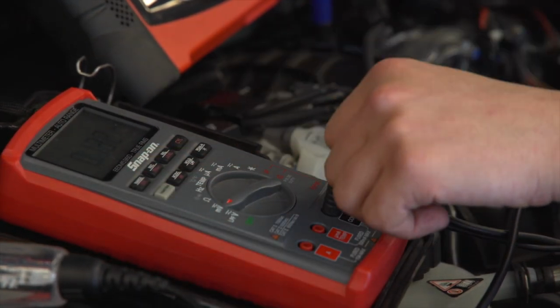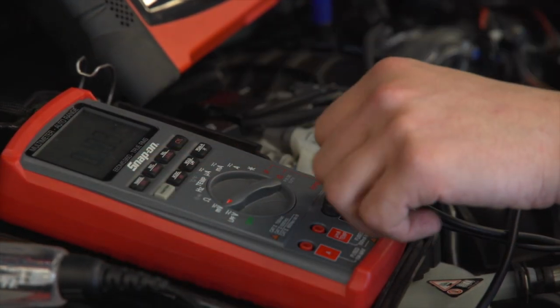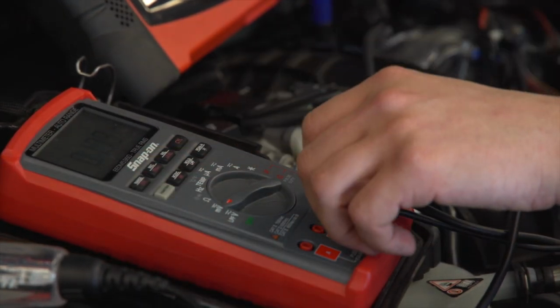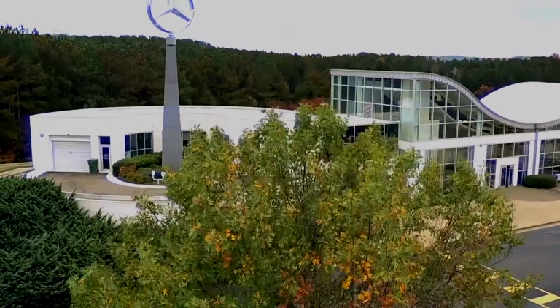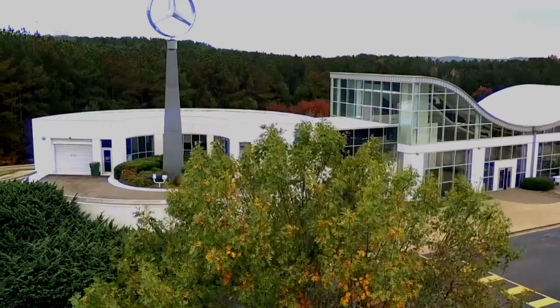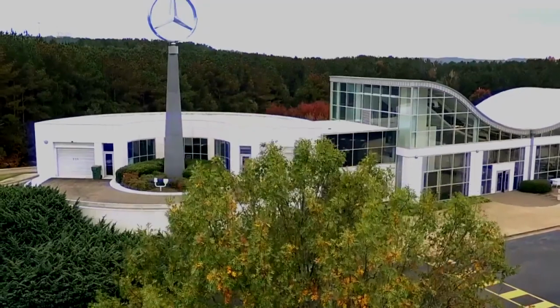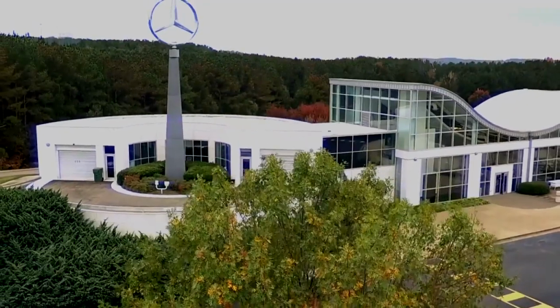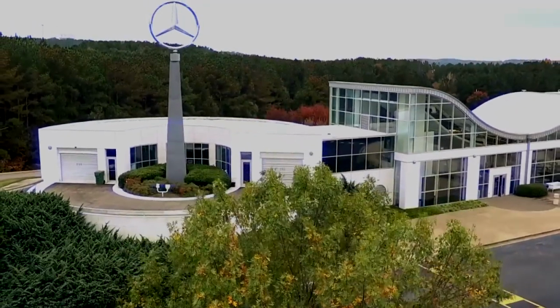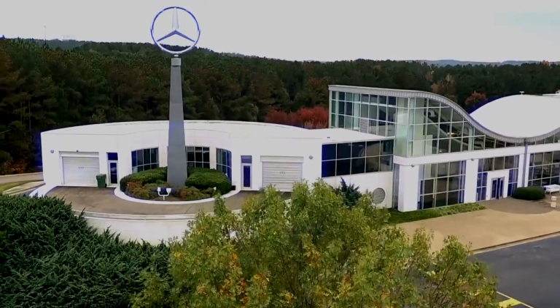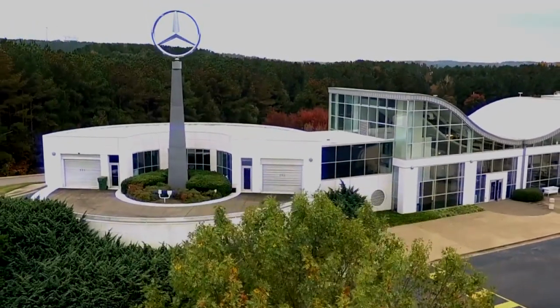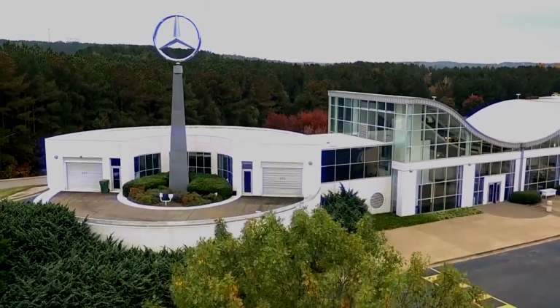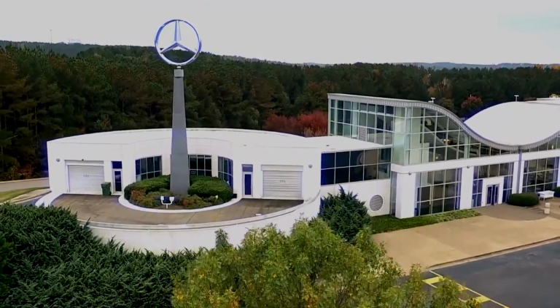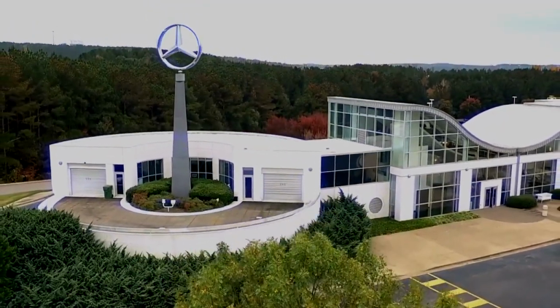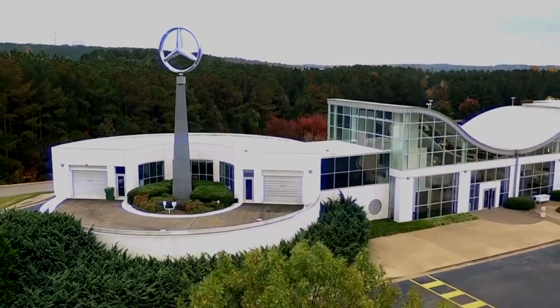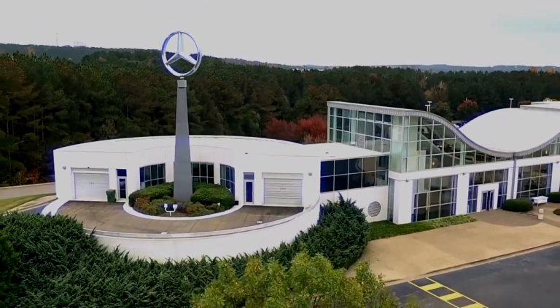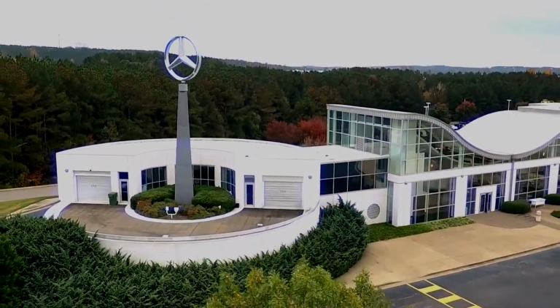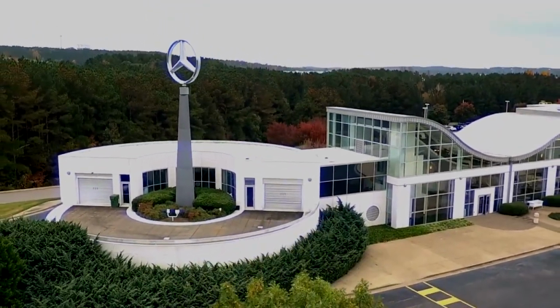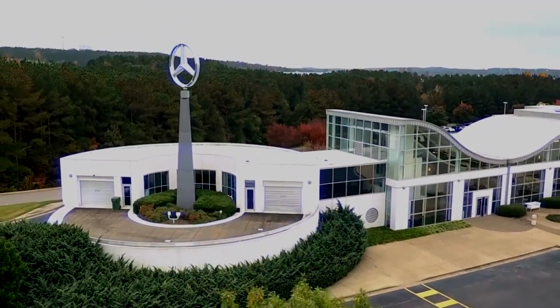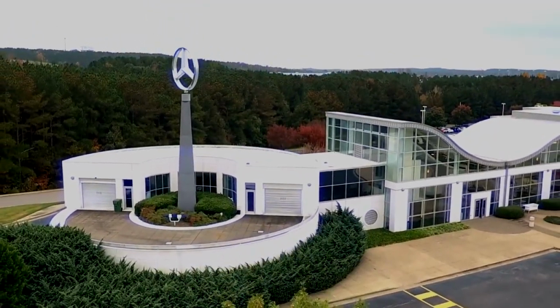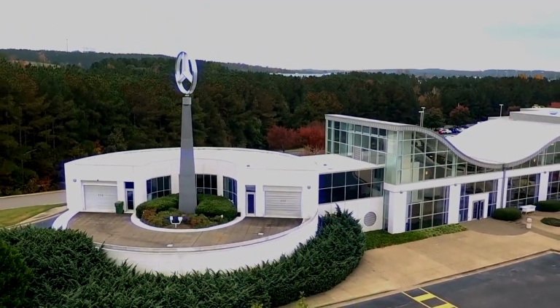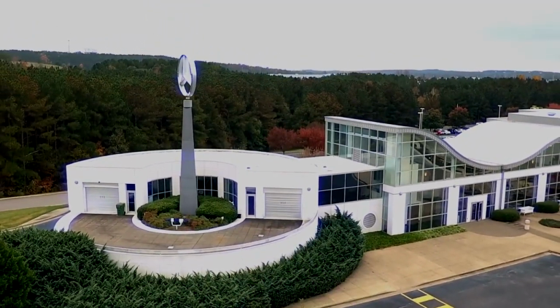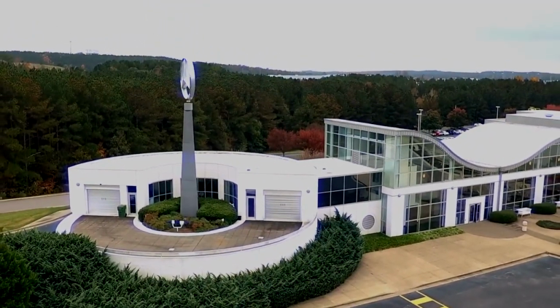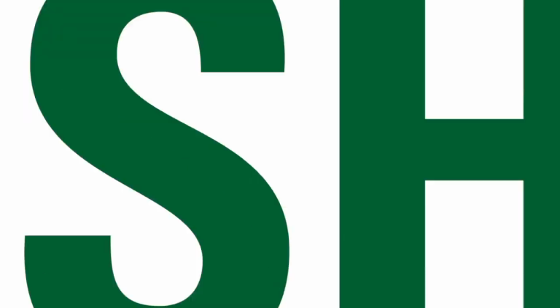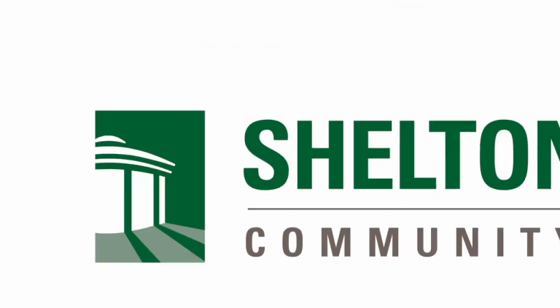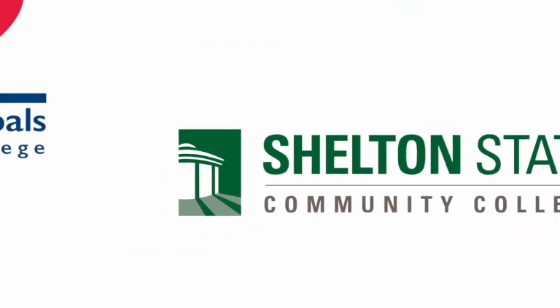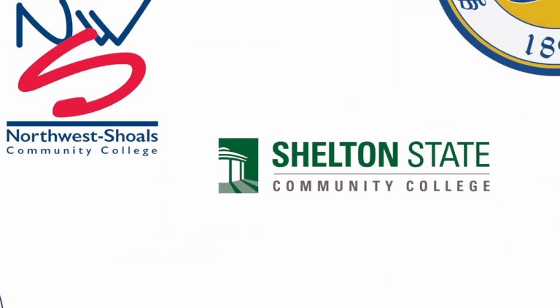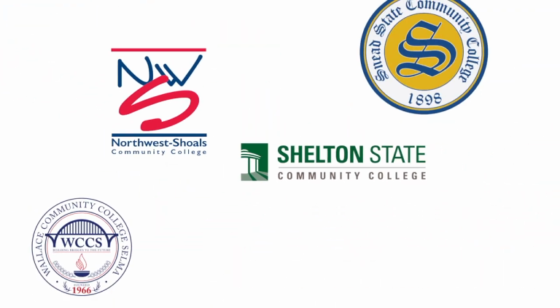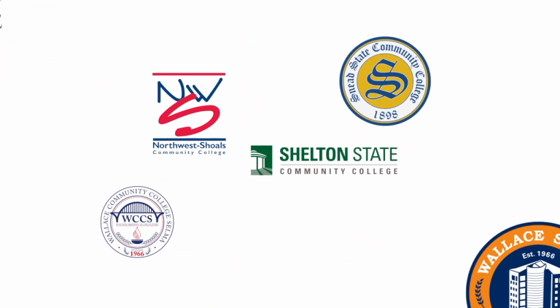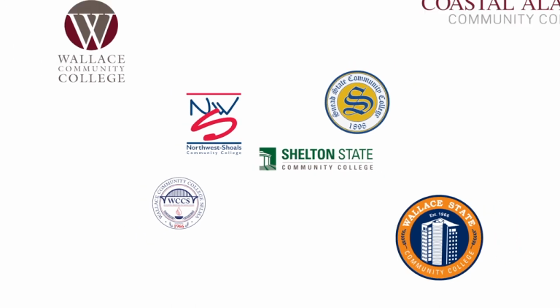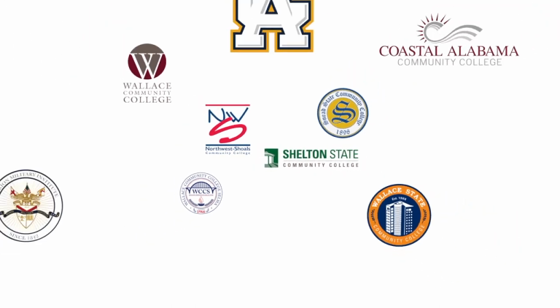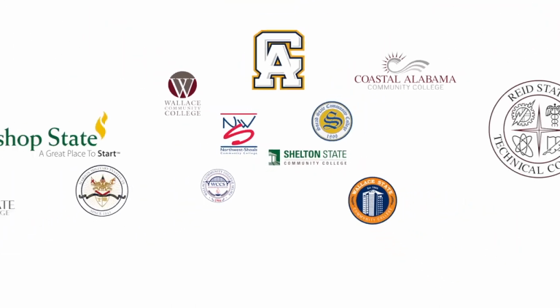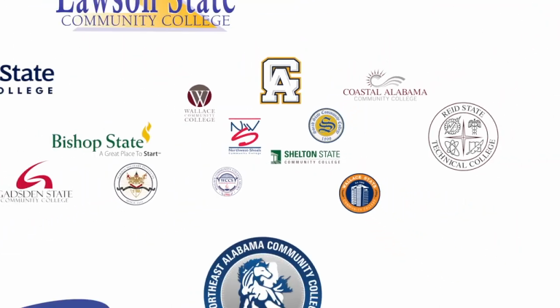The end result could be potentially for them a career of a lifetime. This is Mercedes-Benz.